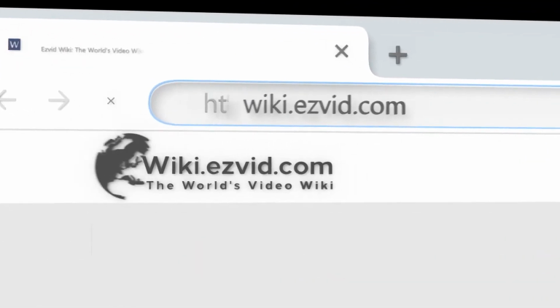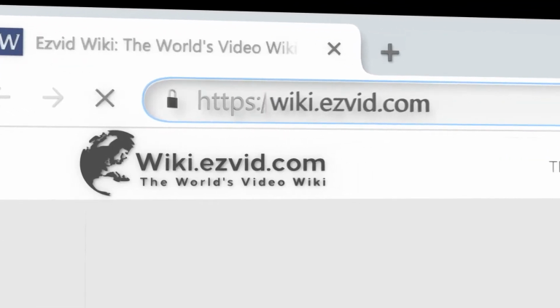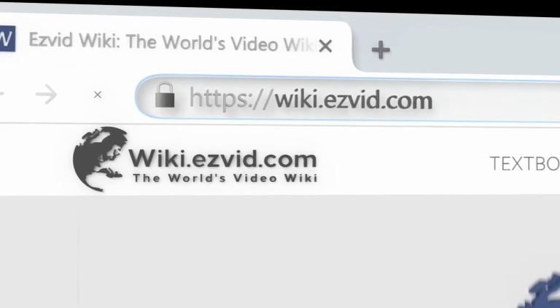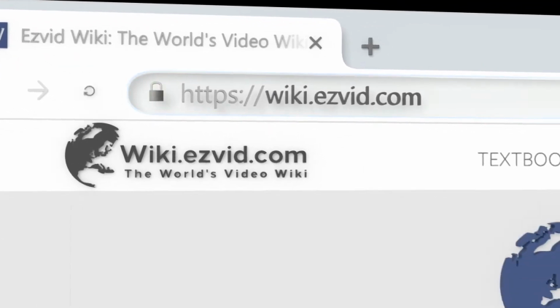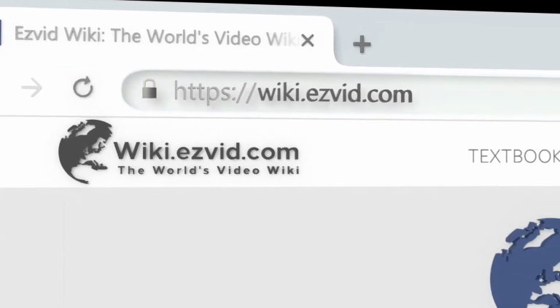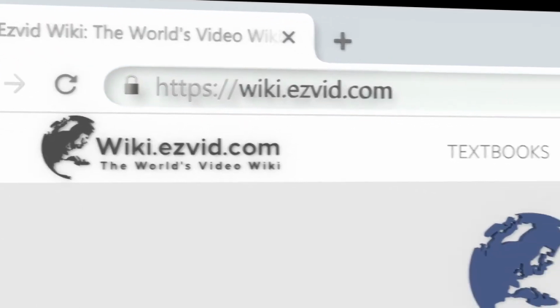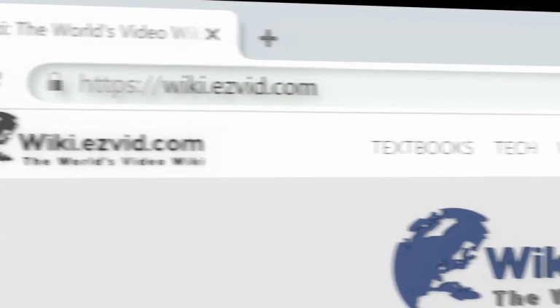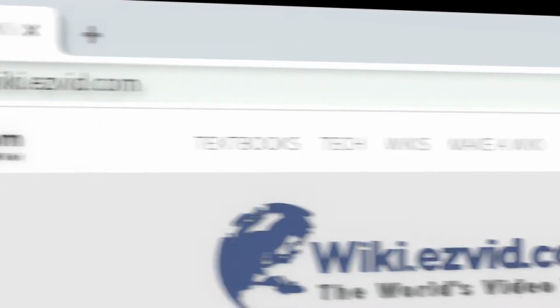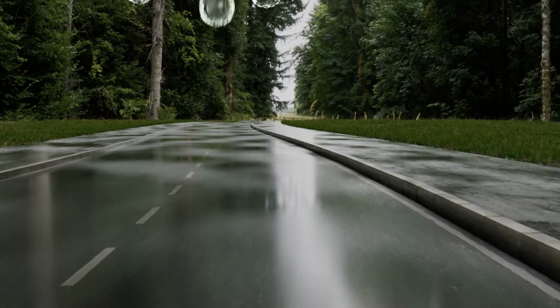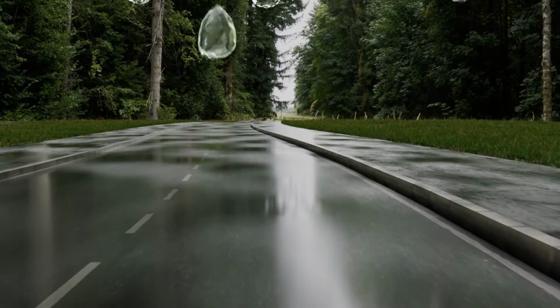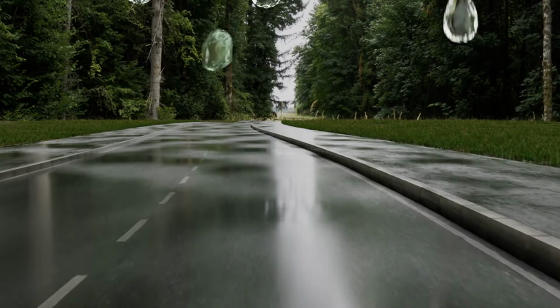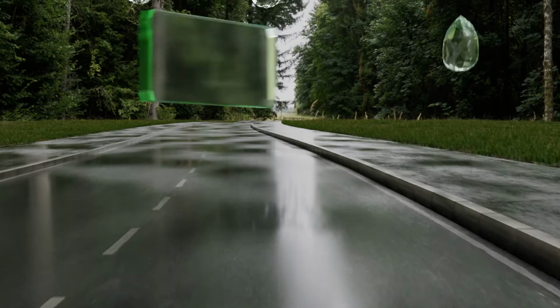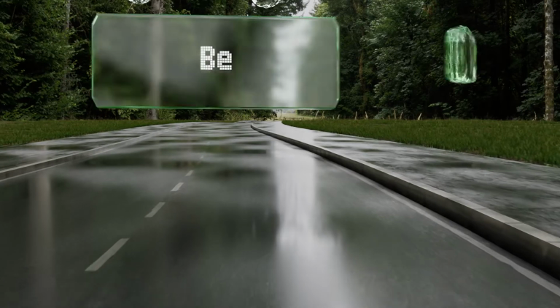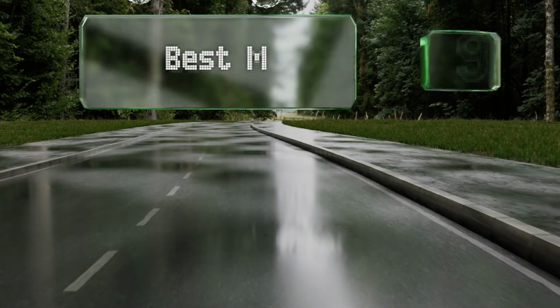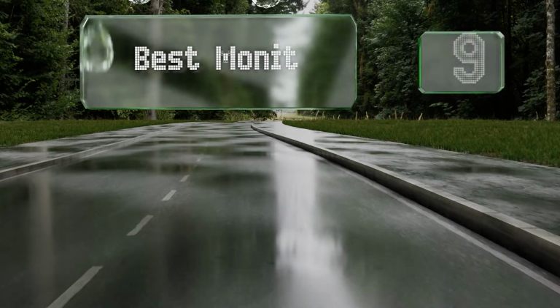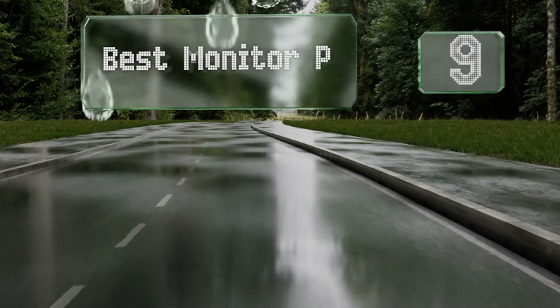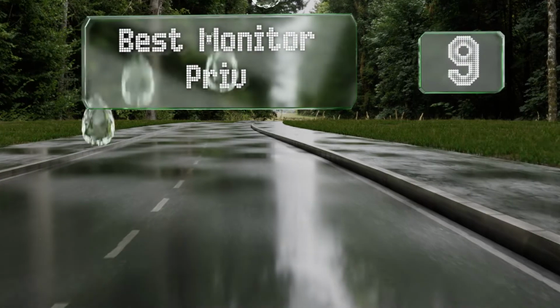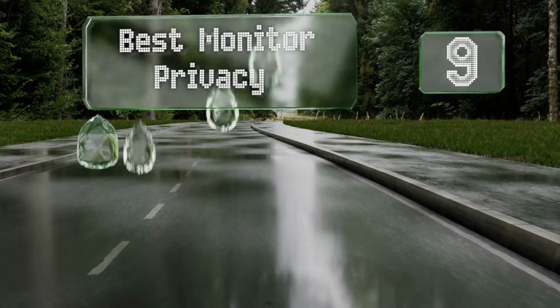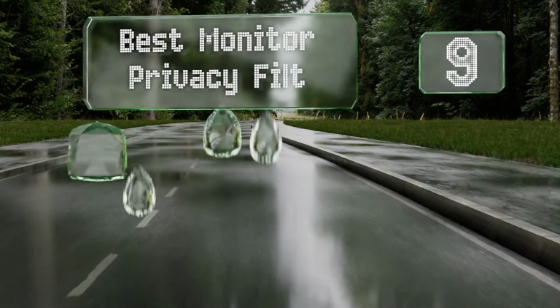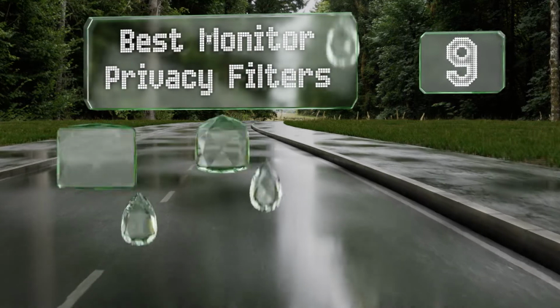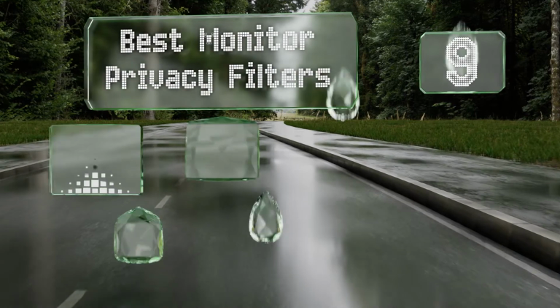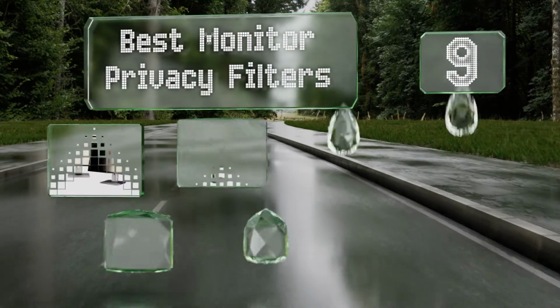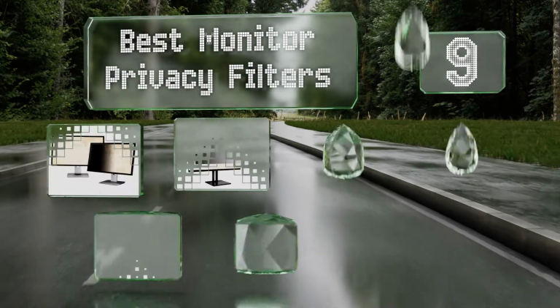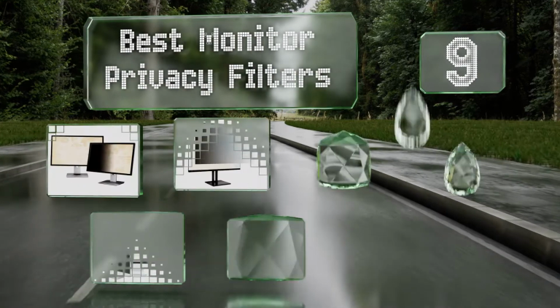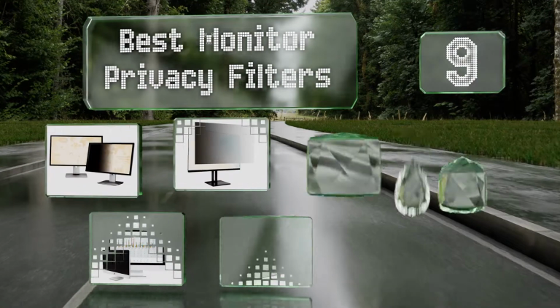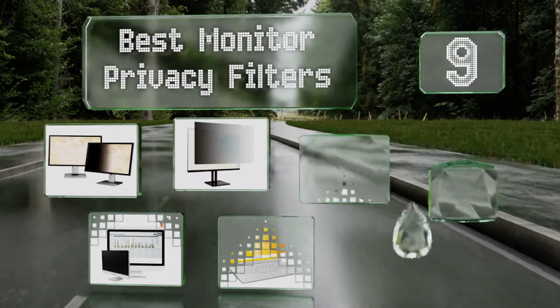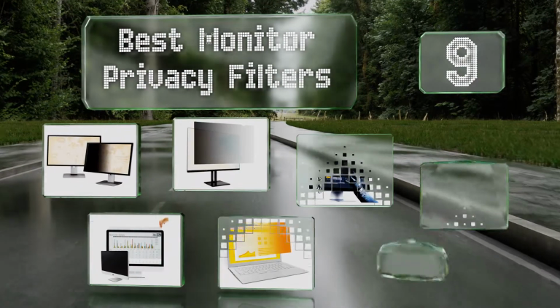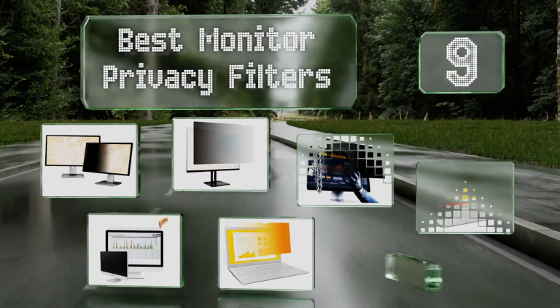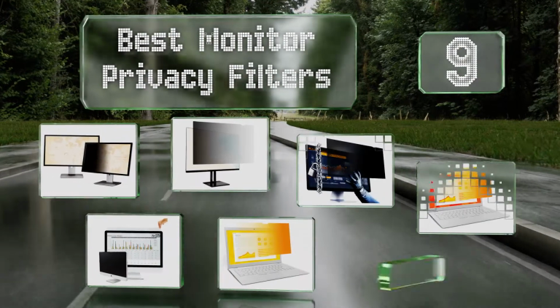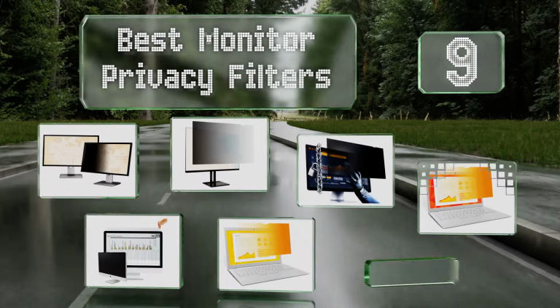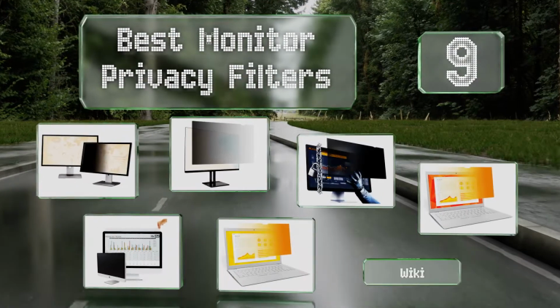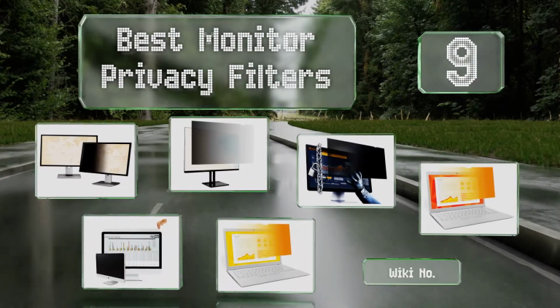Easyvid presents the nine best monitor privacy filters. Let's get started with the list.